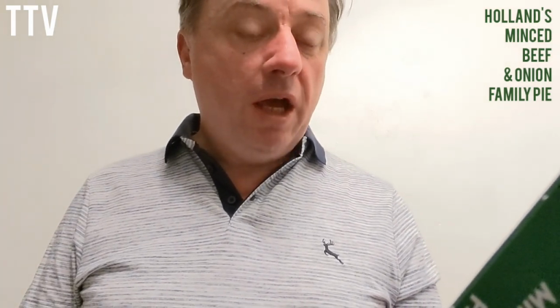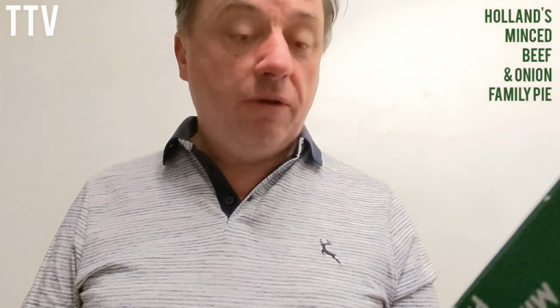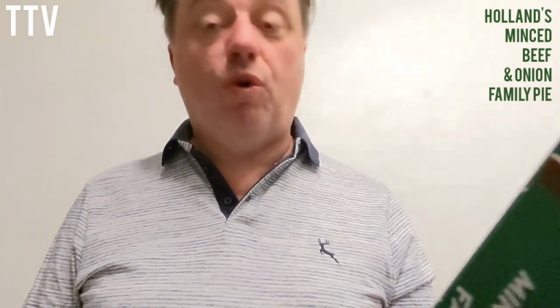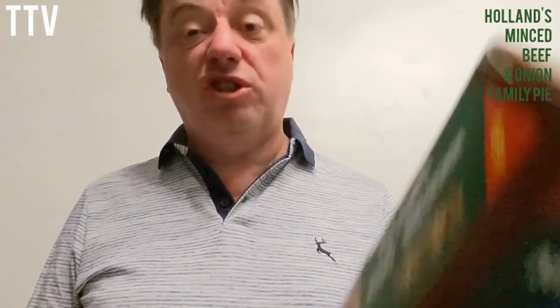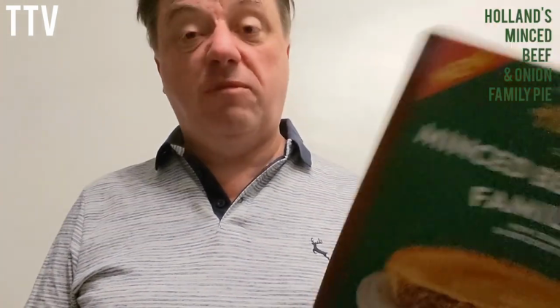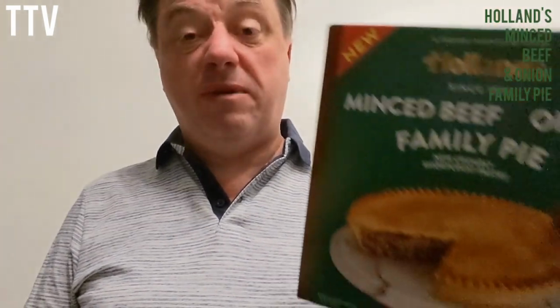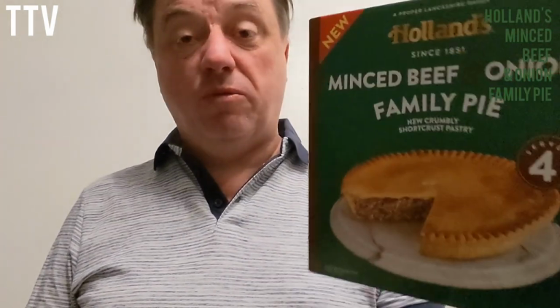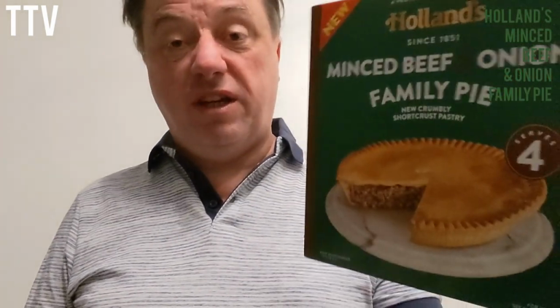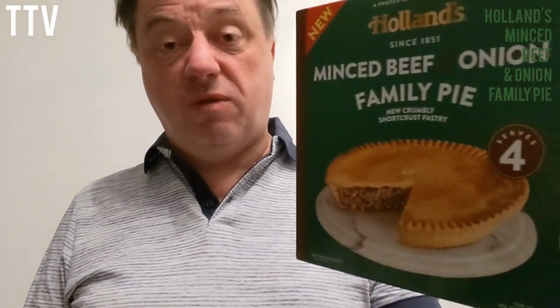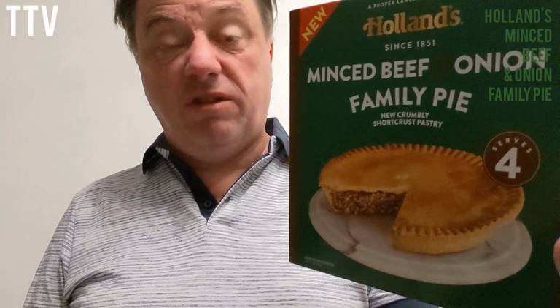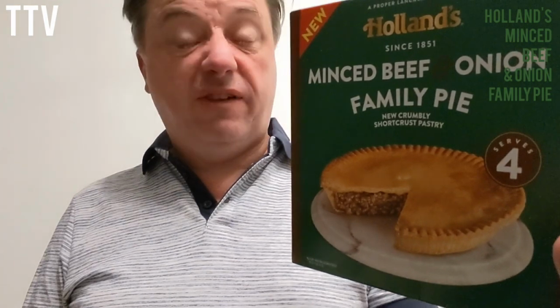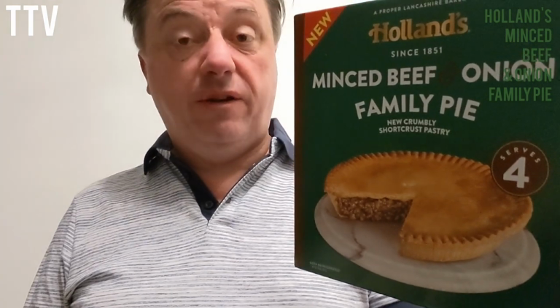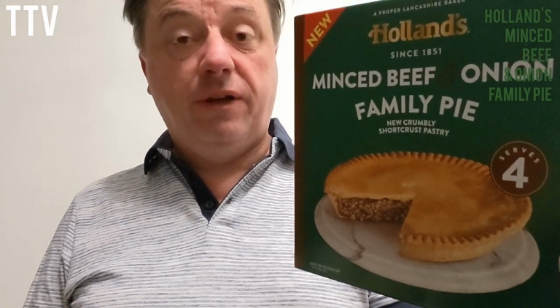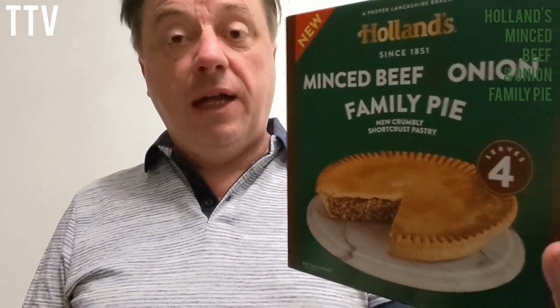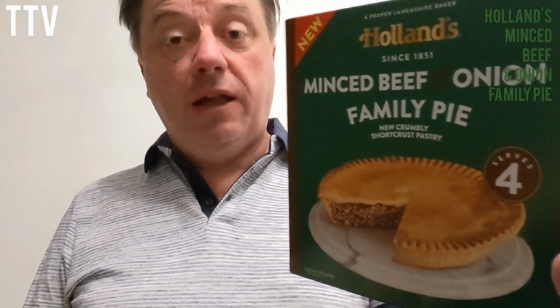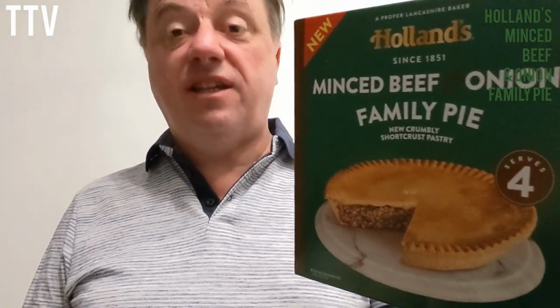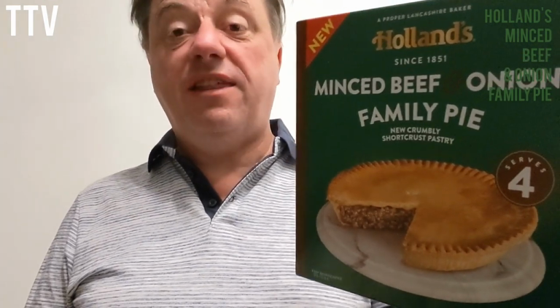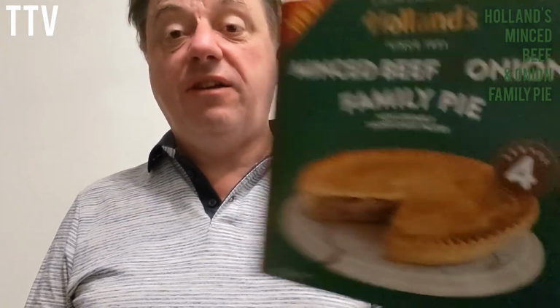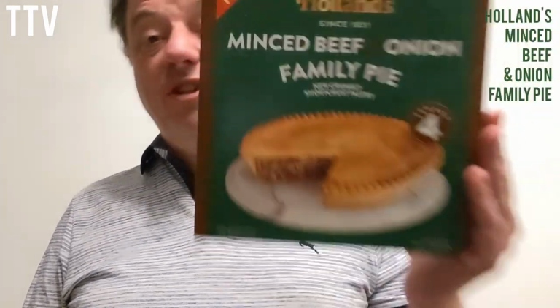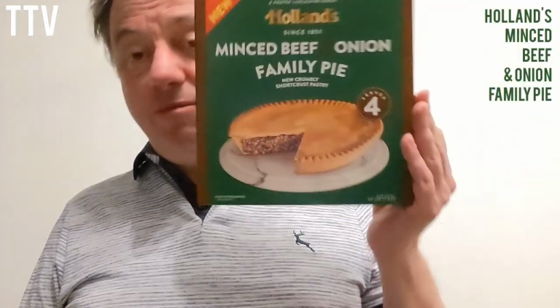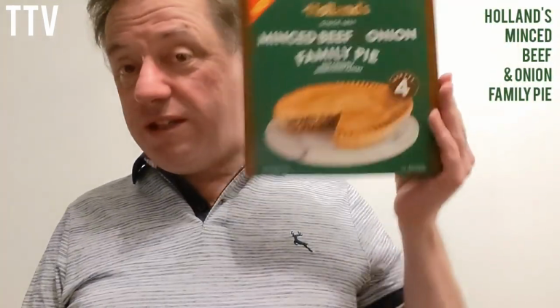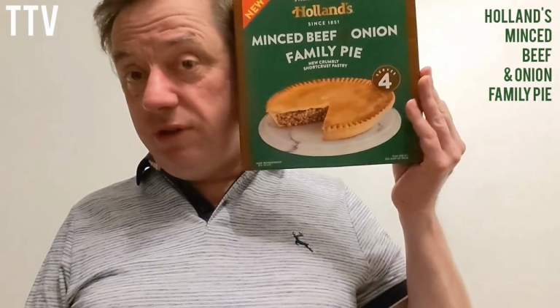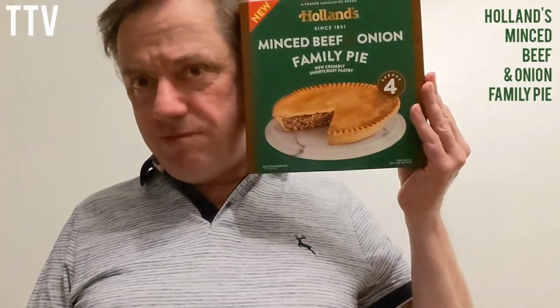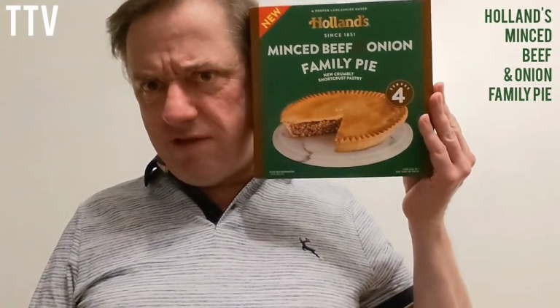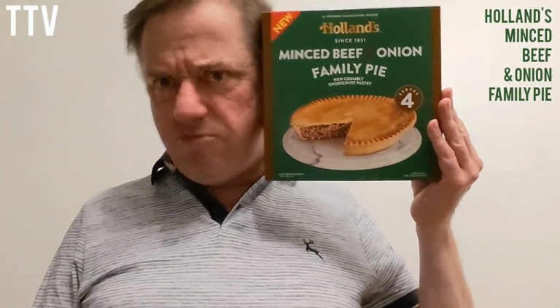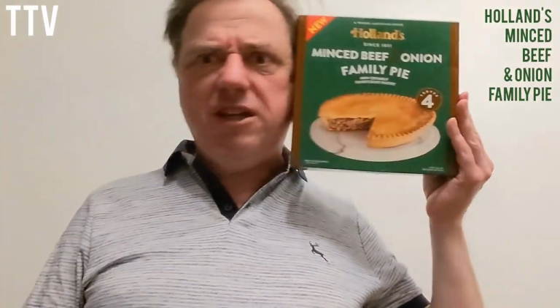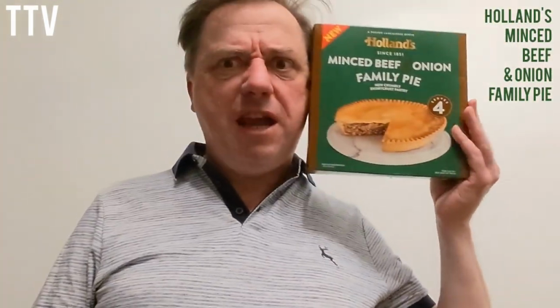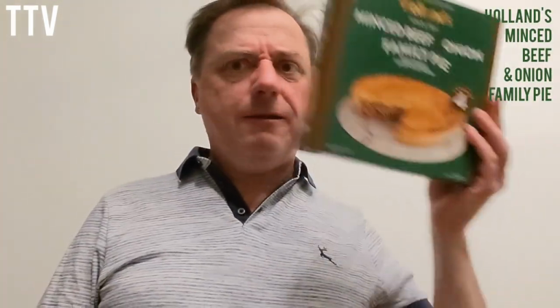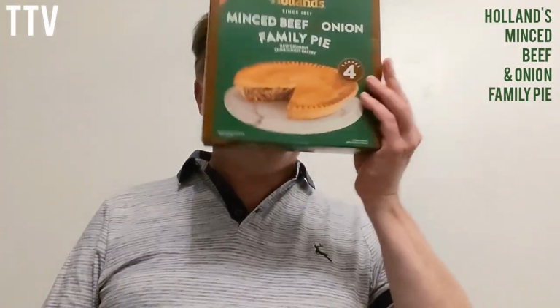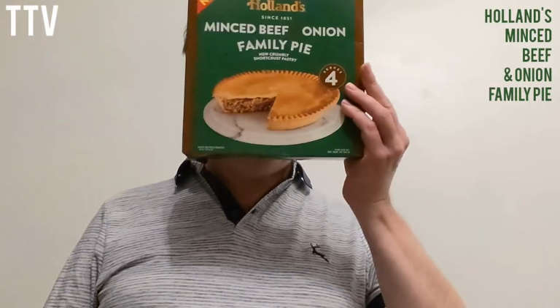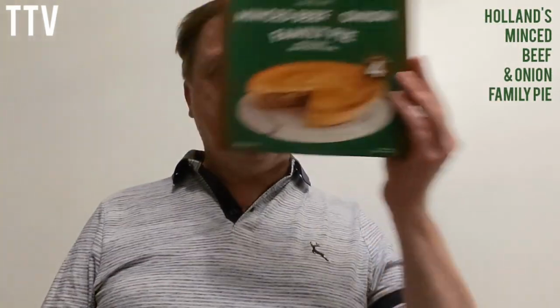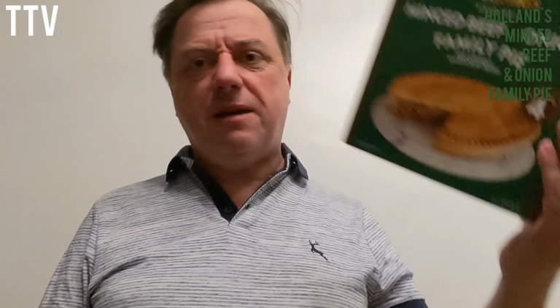It also warns you that there might be bones in it, which is fair enough. It looks tiny in the picture, but it's not — it's massive. It's as big as my head.